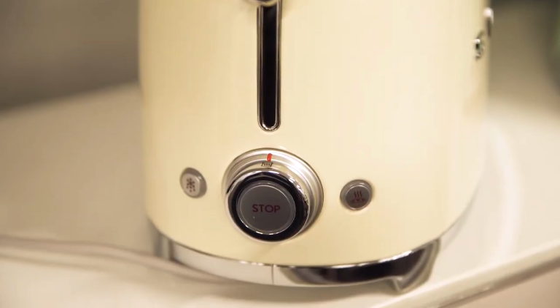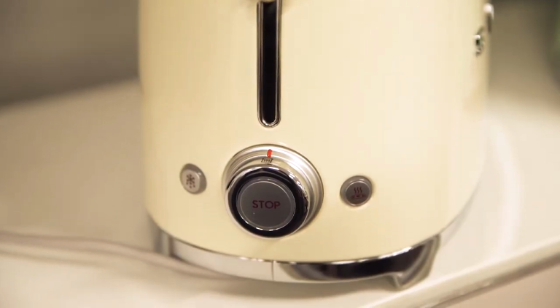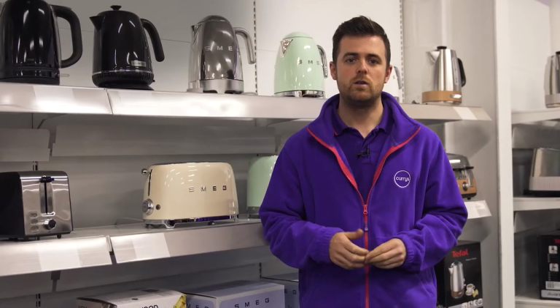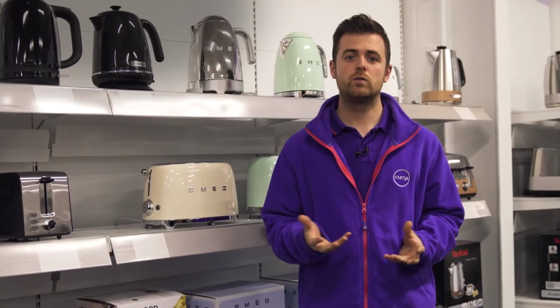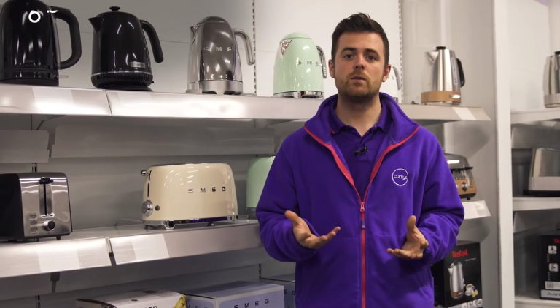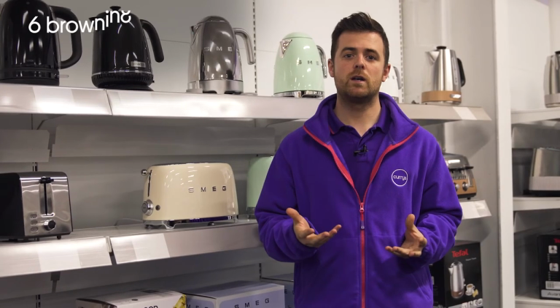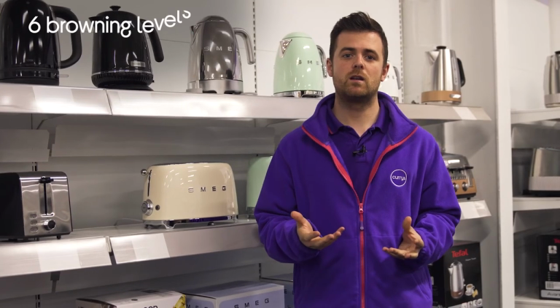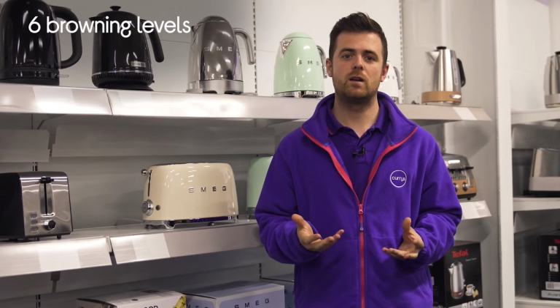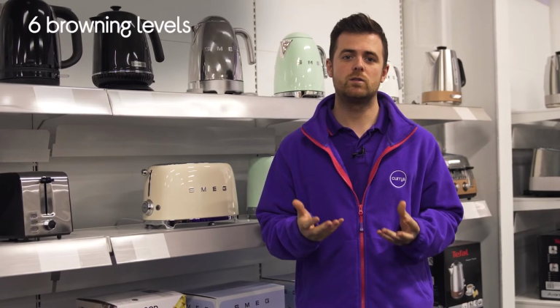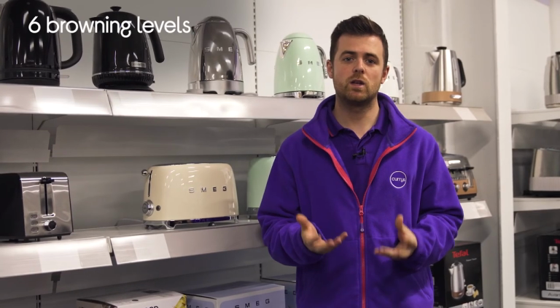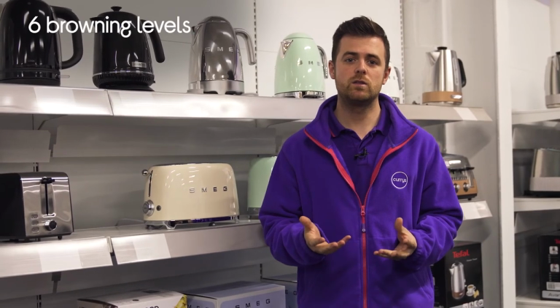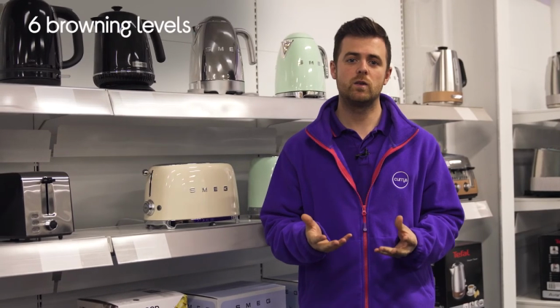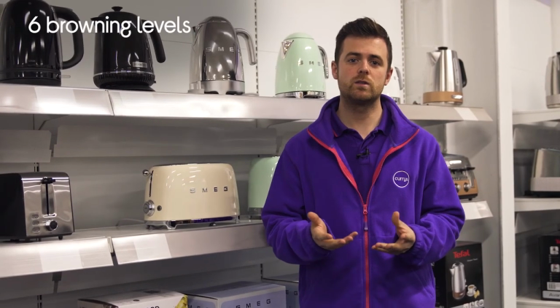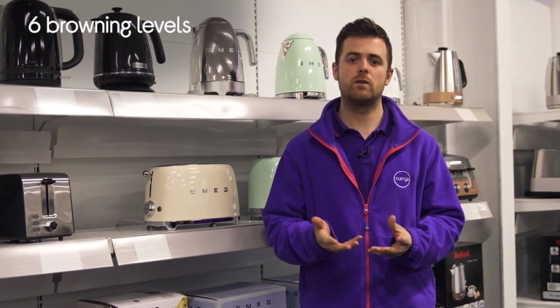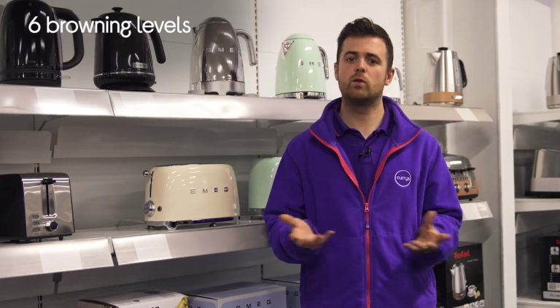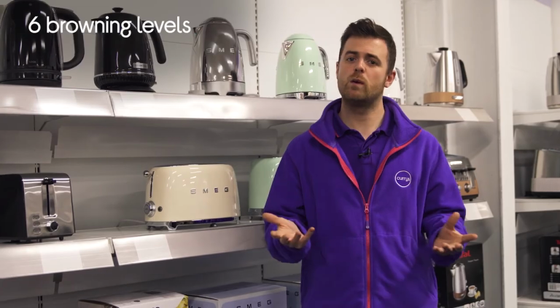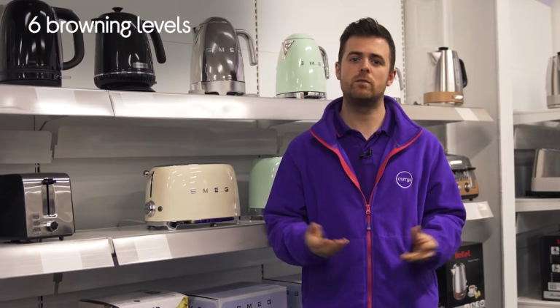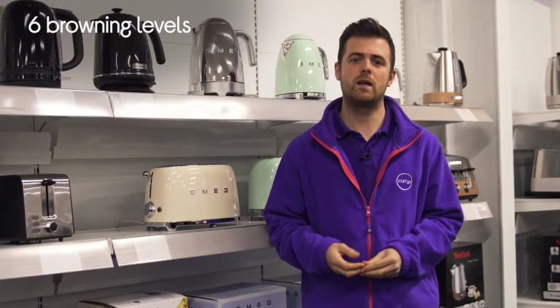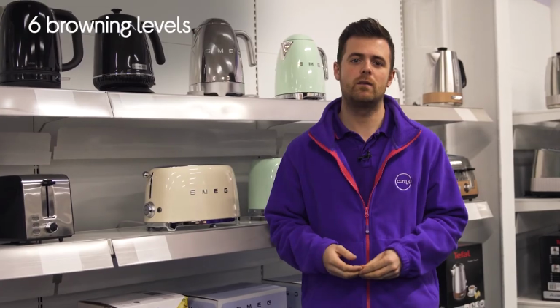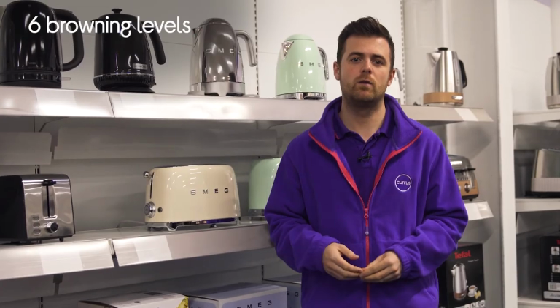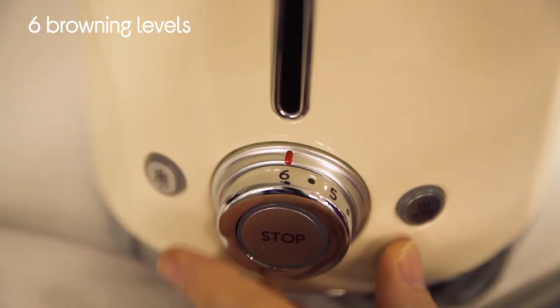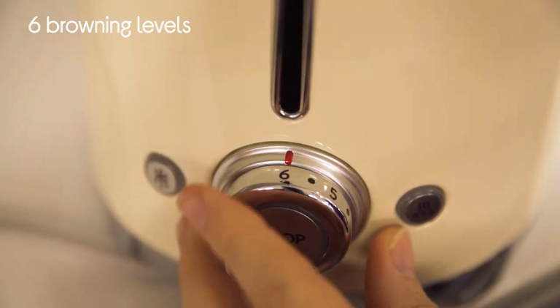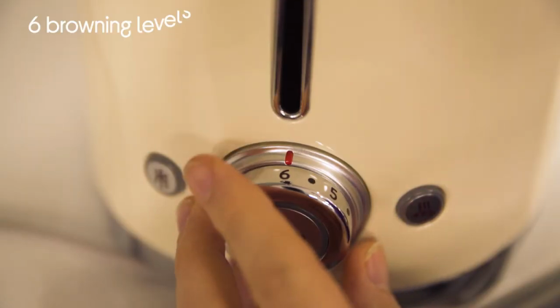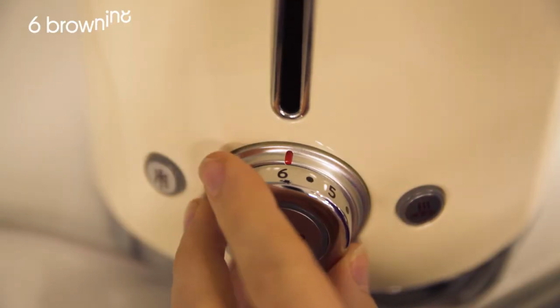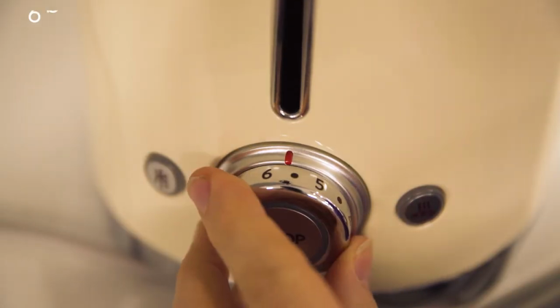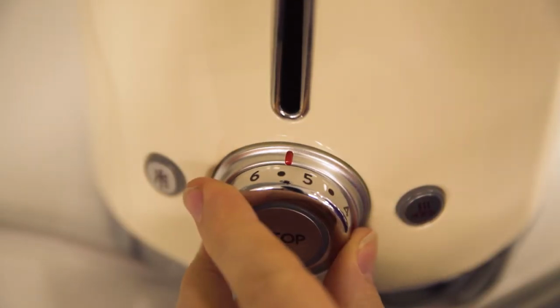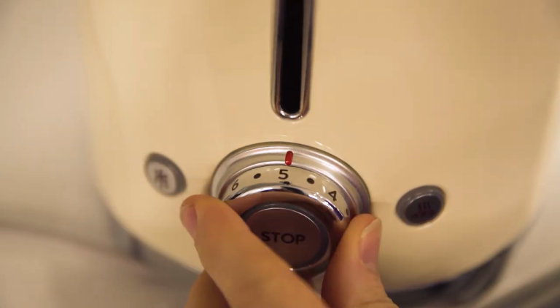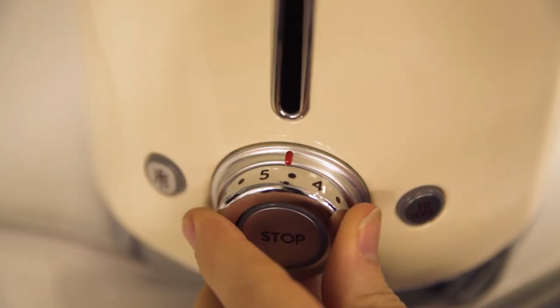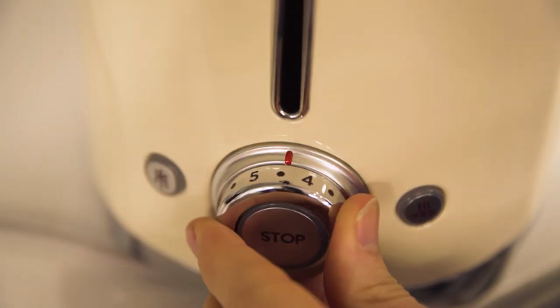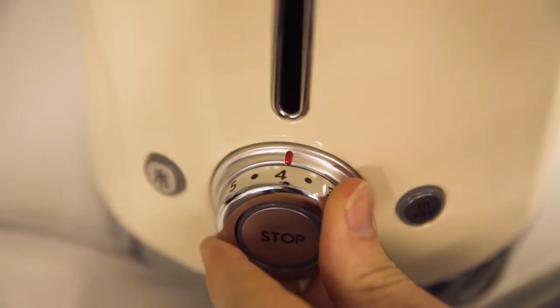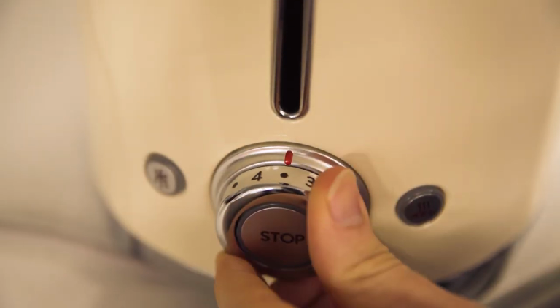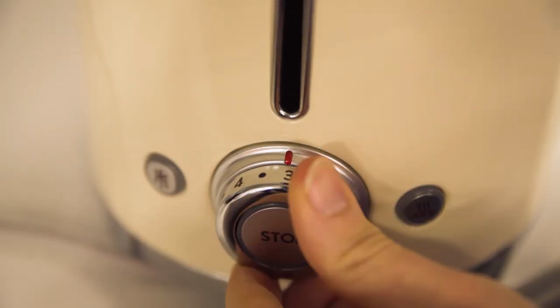You can also personalize your toast for yourself or whoever you're making it for, with six different browning levels to choose from.